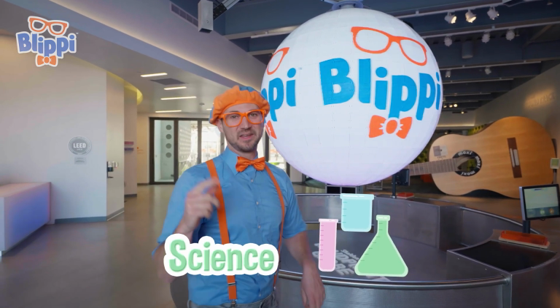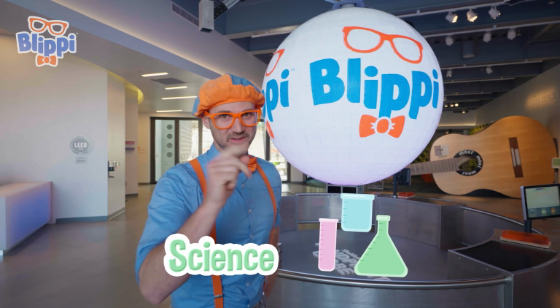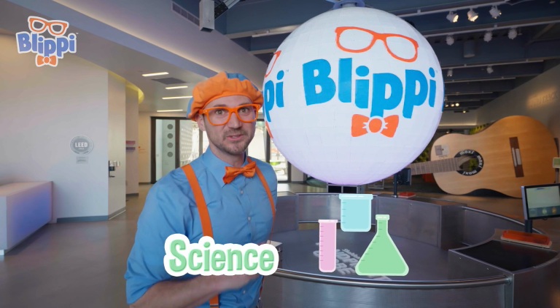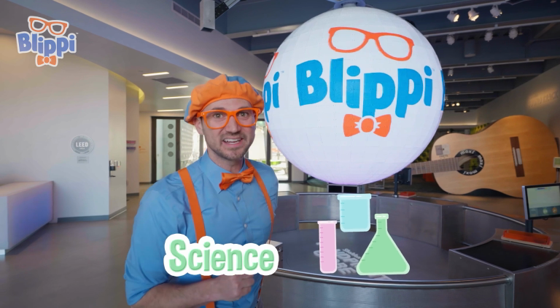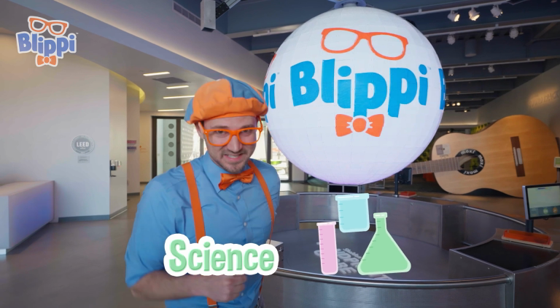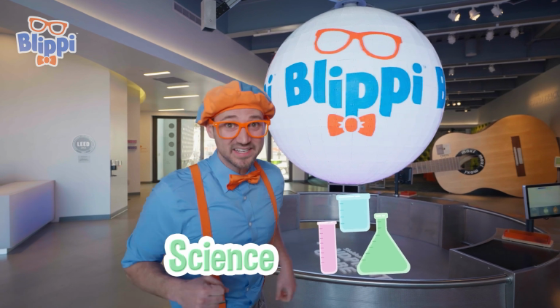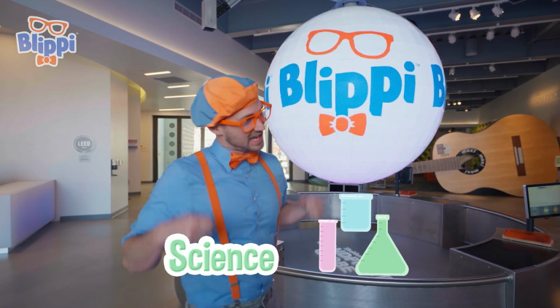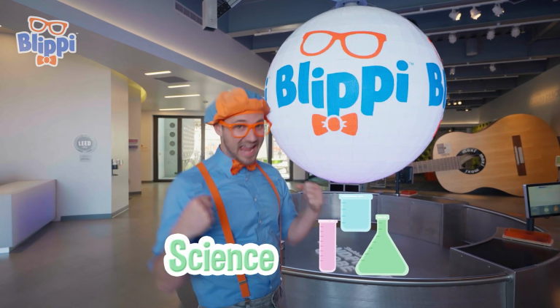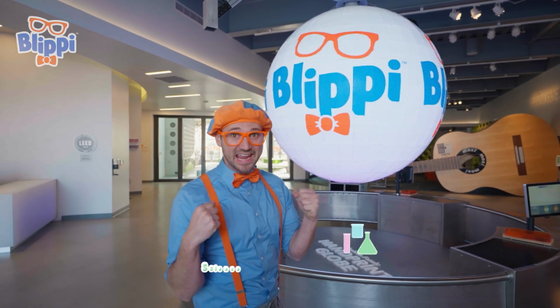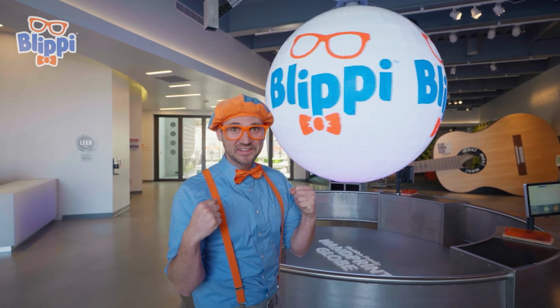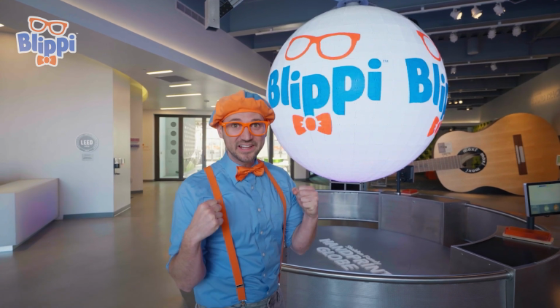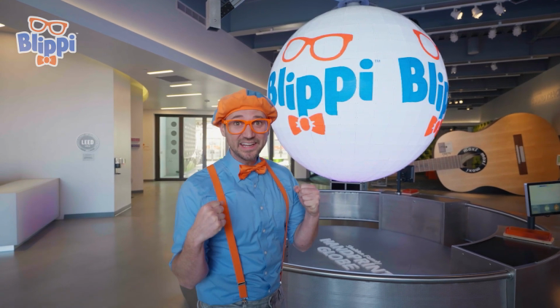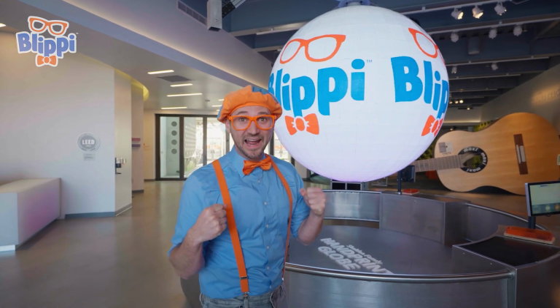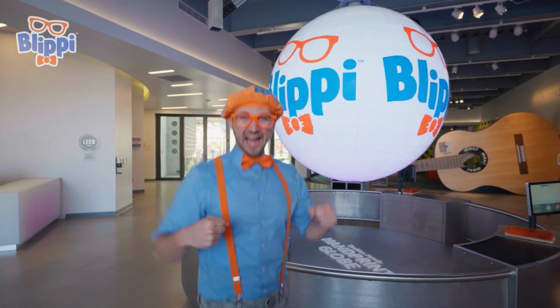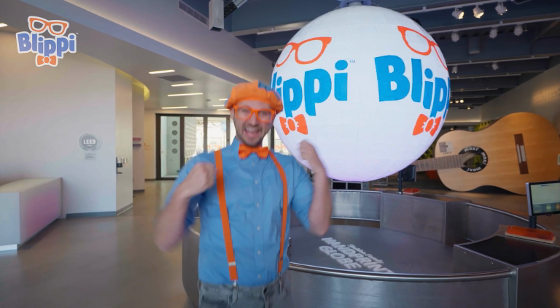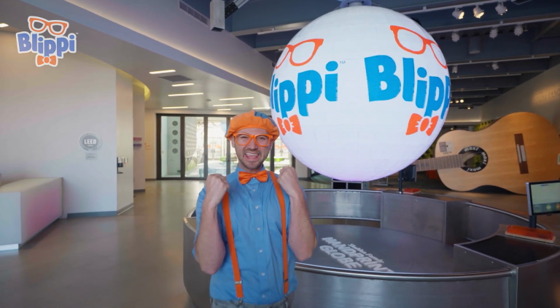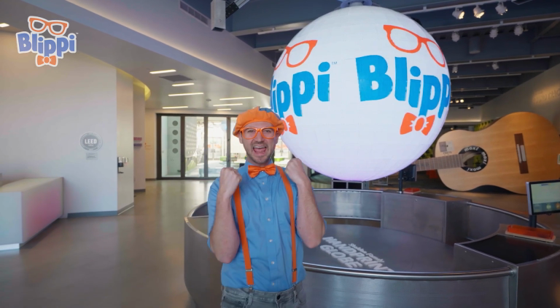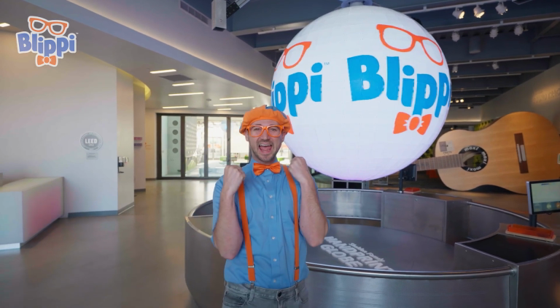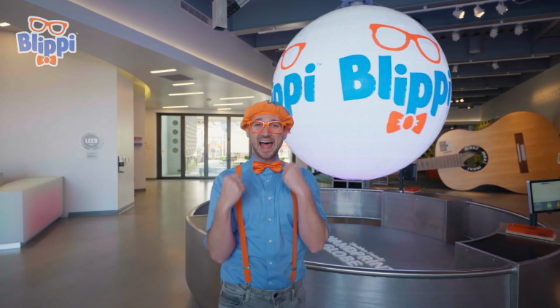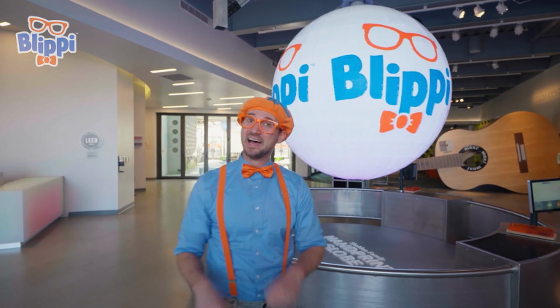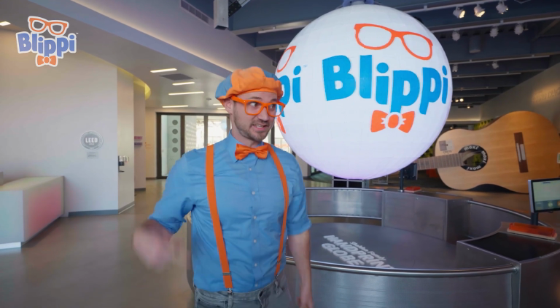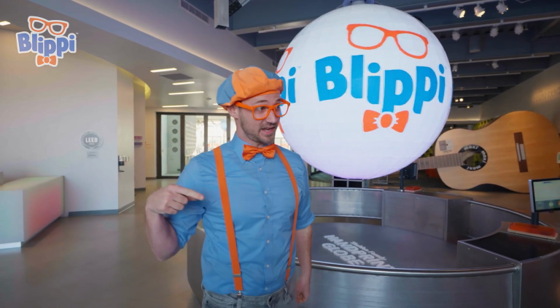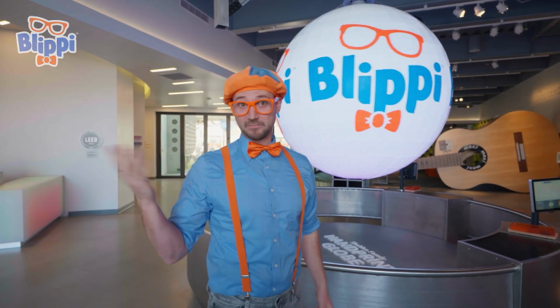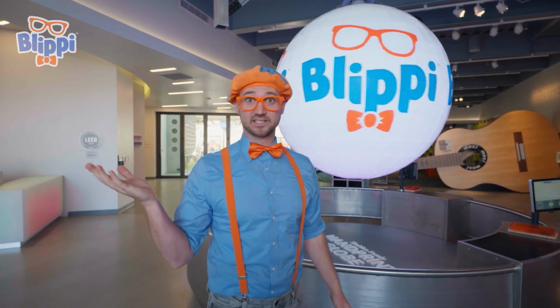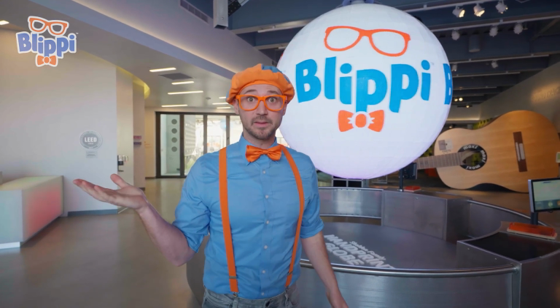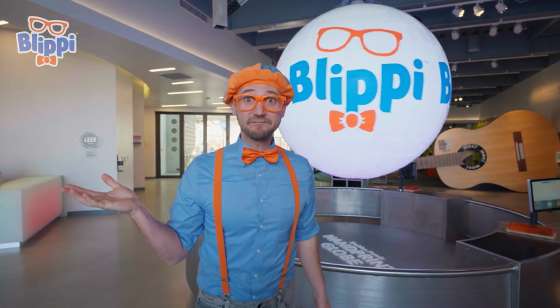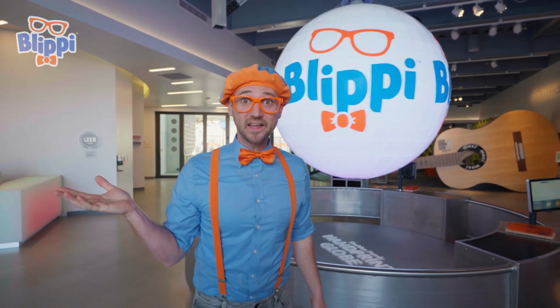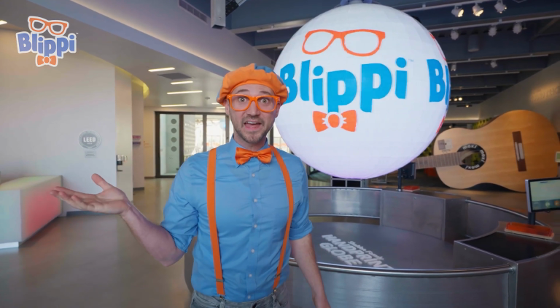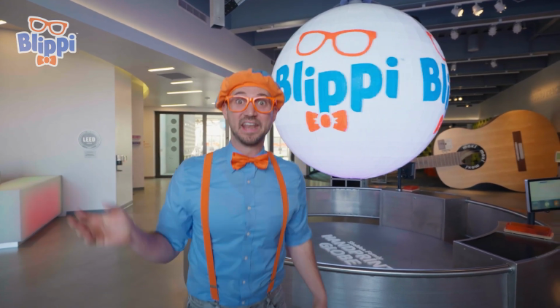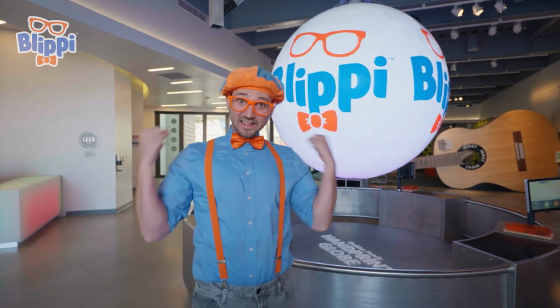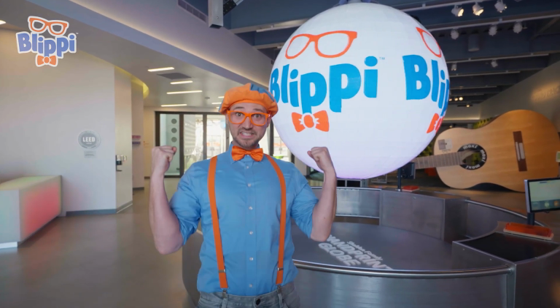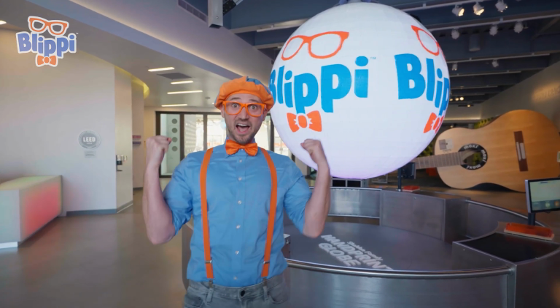Do you like science and learning? Yeah! Today is gonna be fun, then! Let's go!